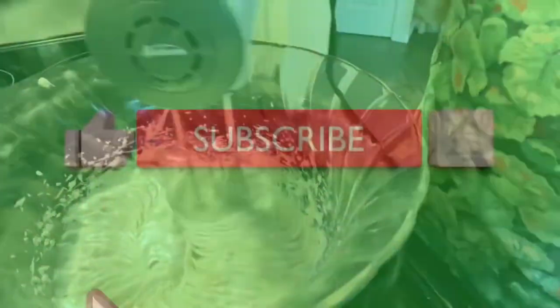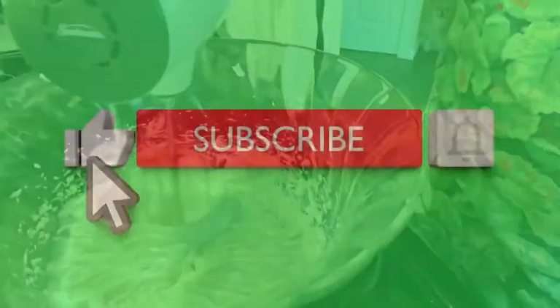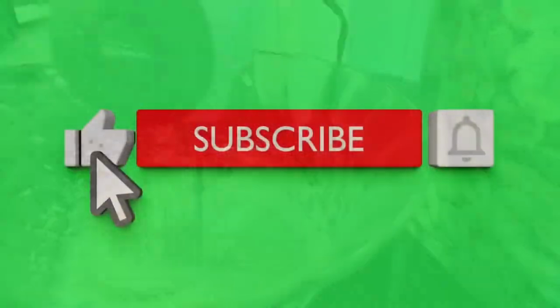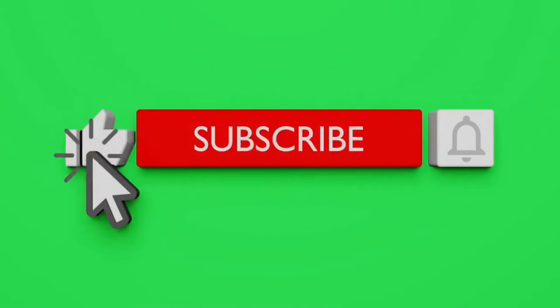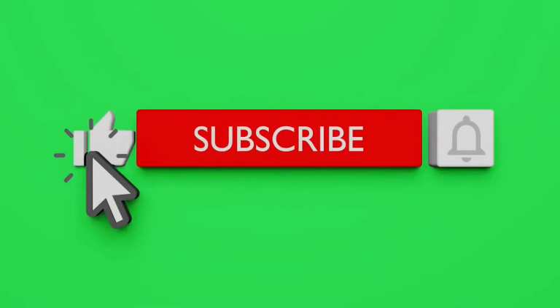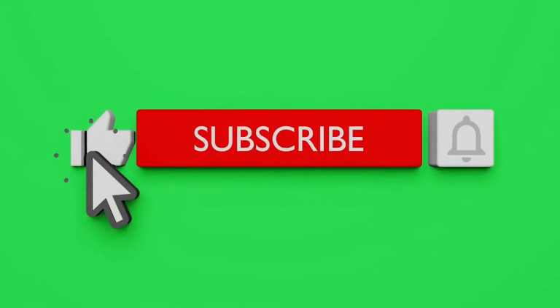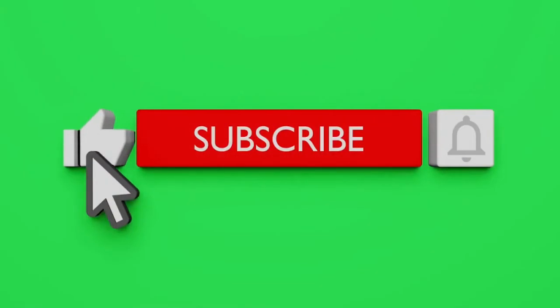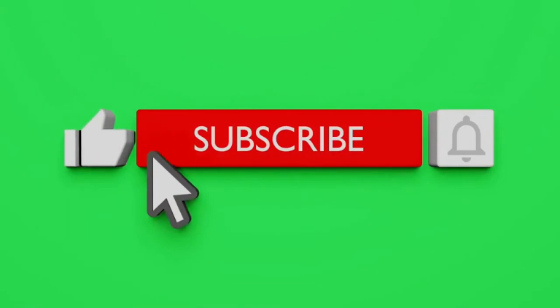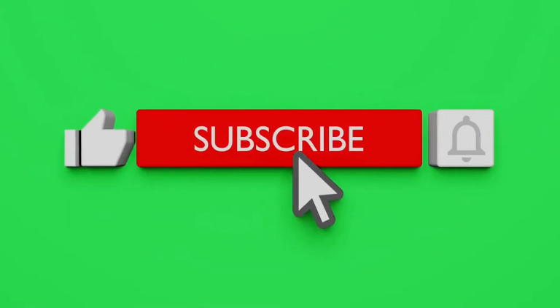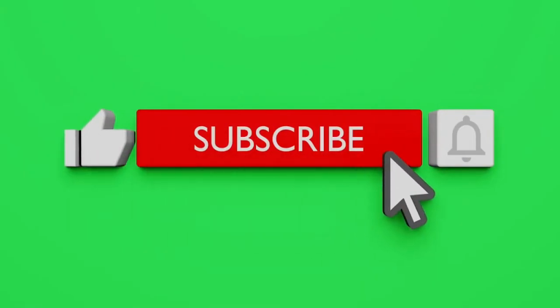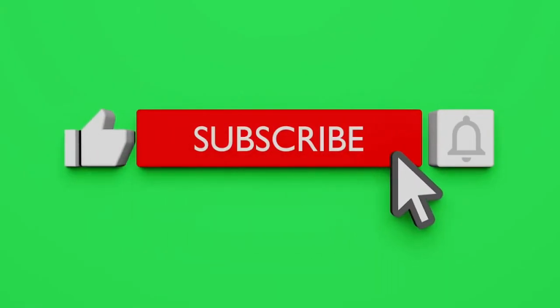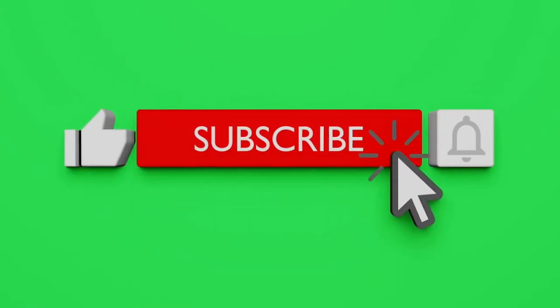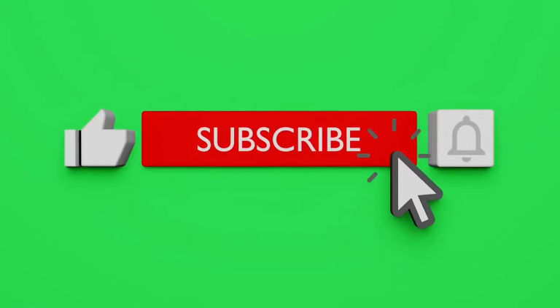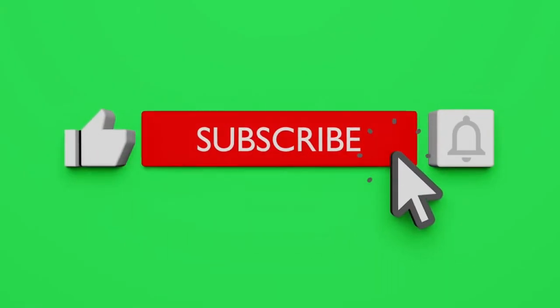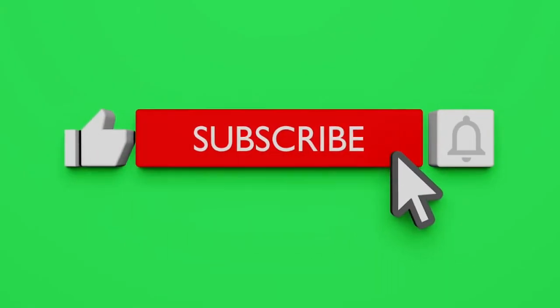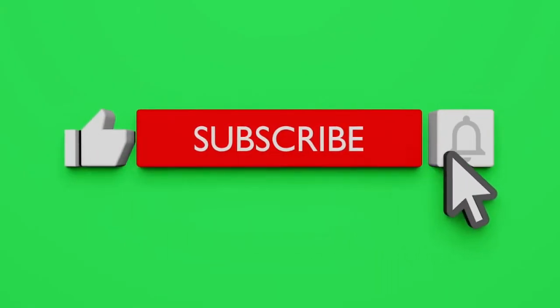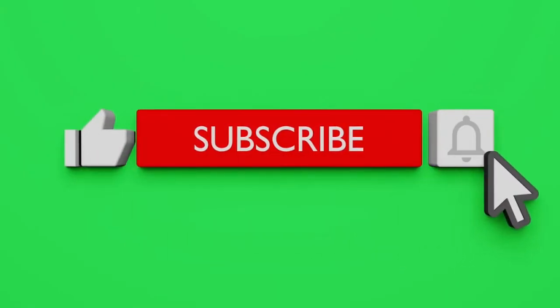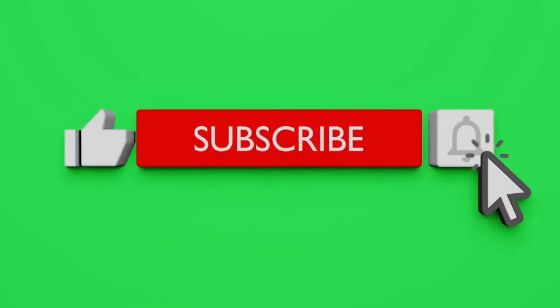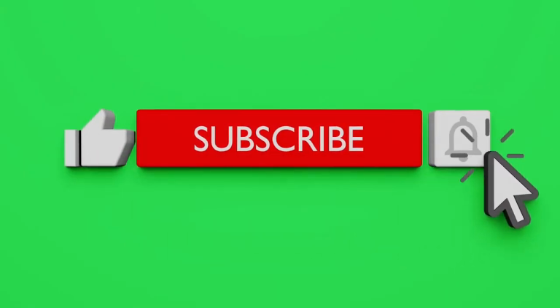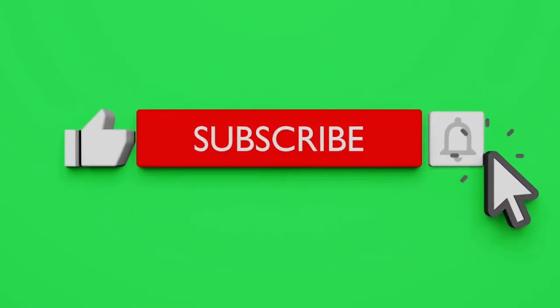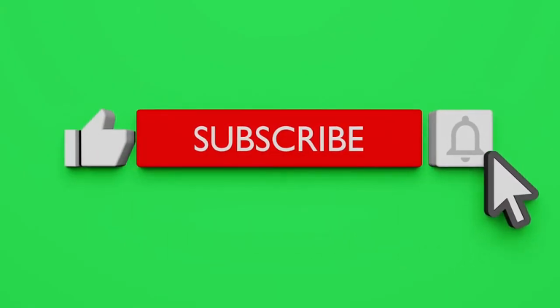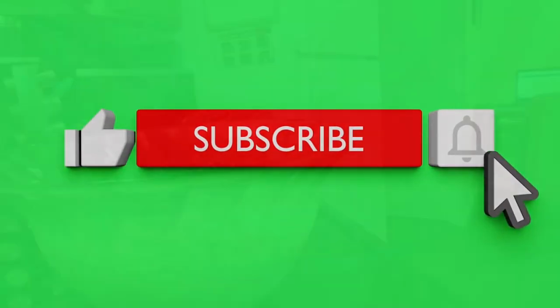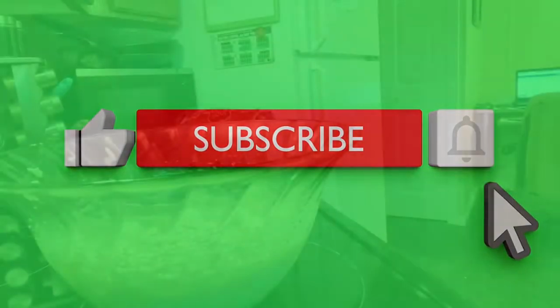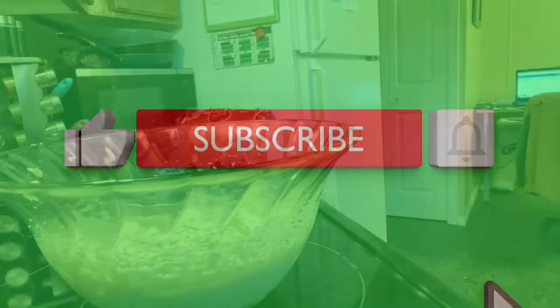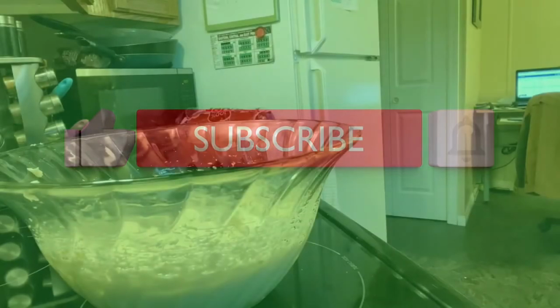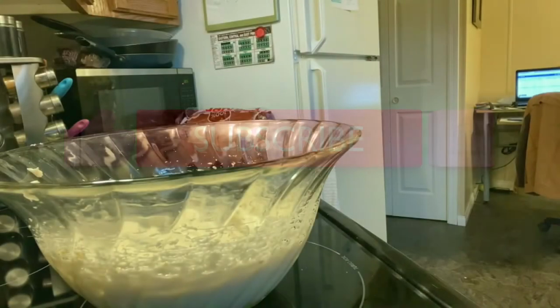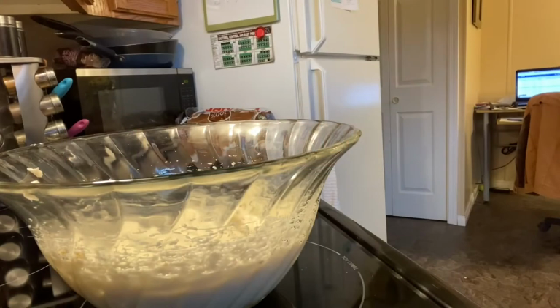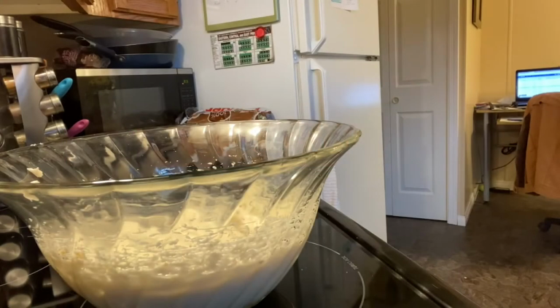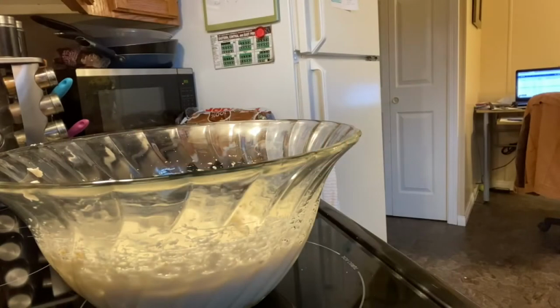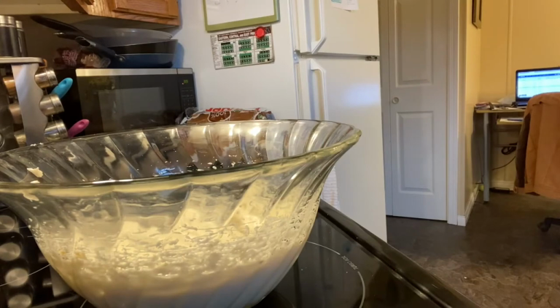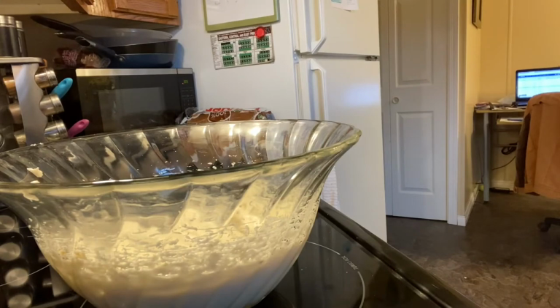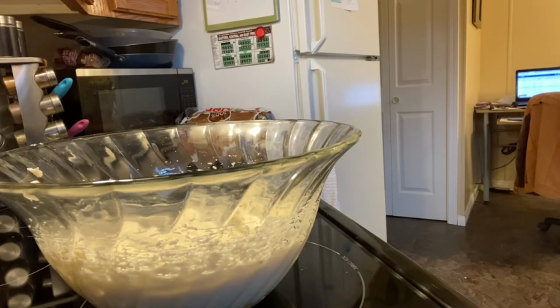If you enjoy this type of content, please give it a thumbs up, hit that subscribe button, and don't forget to hit that notification bell.